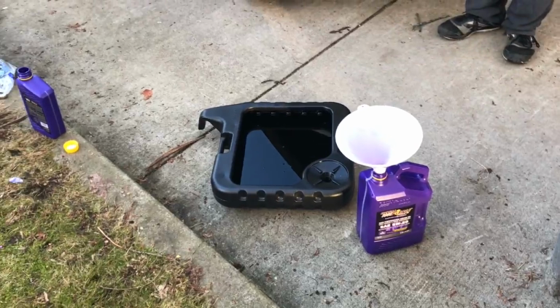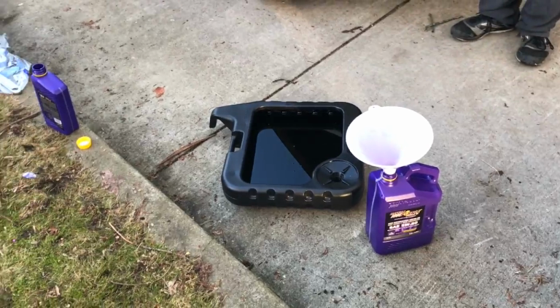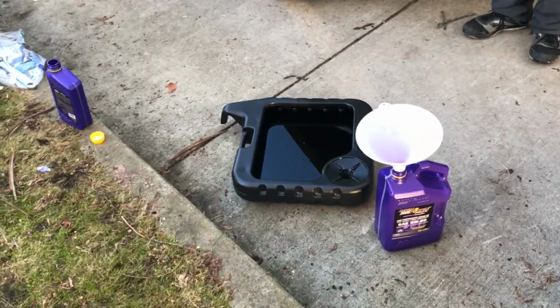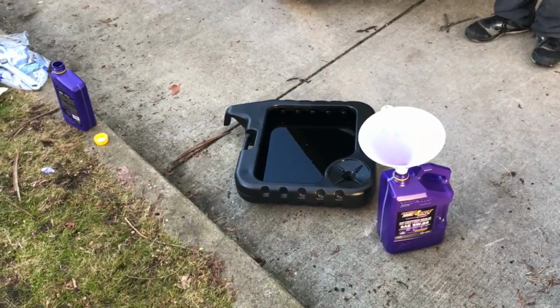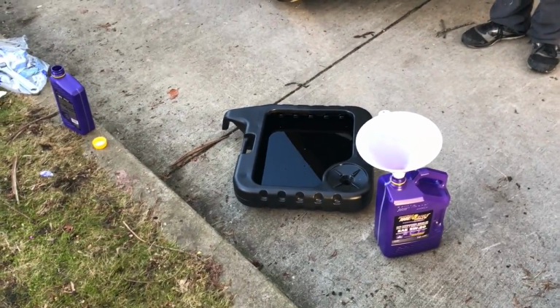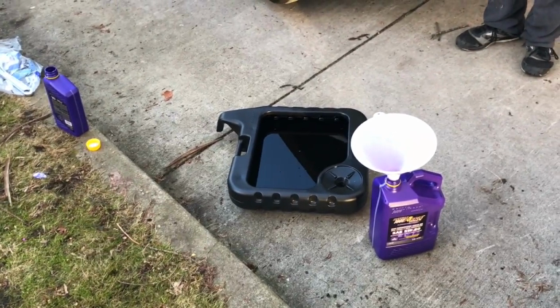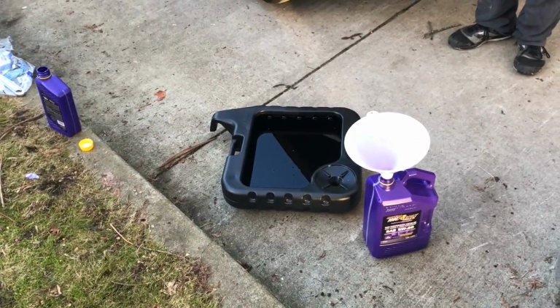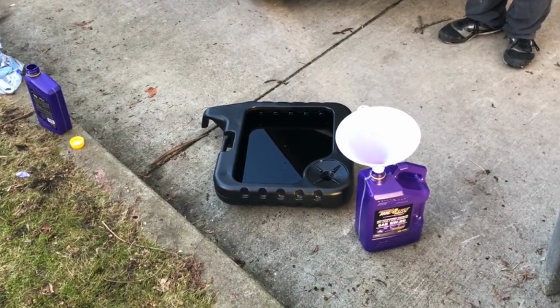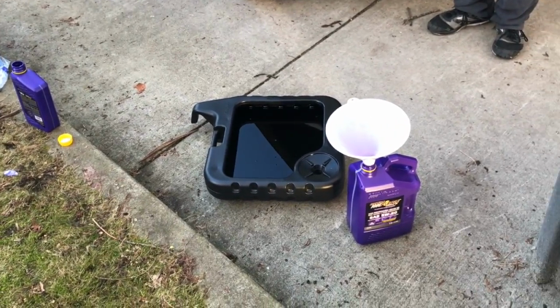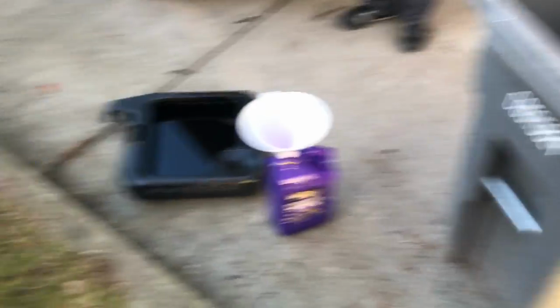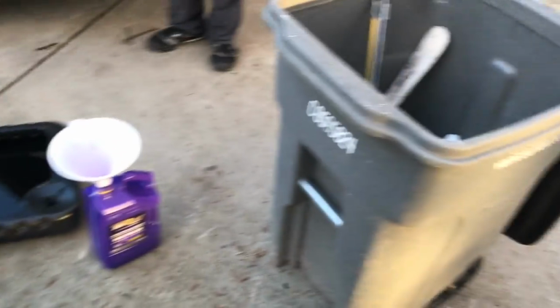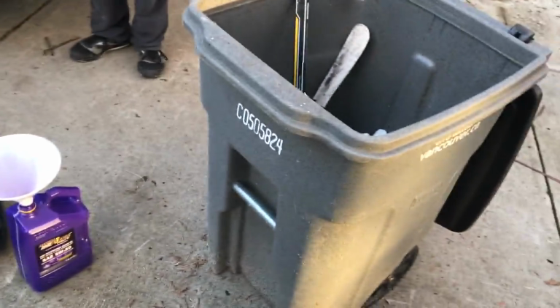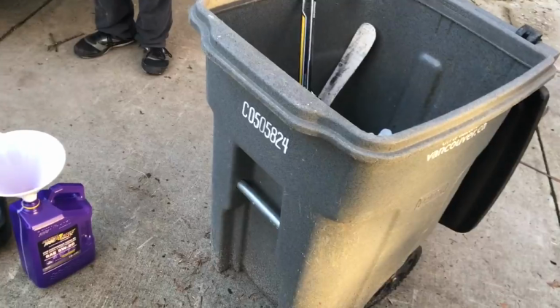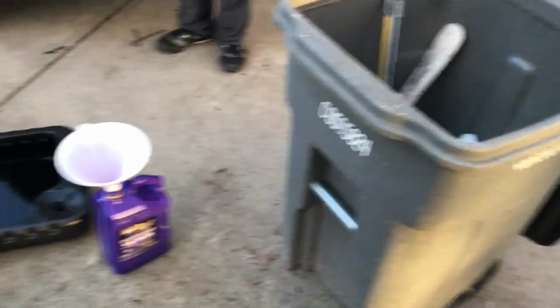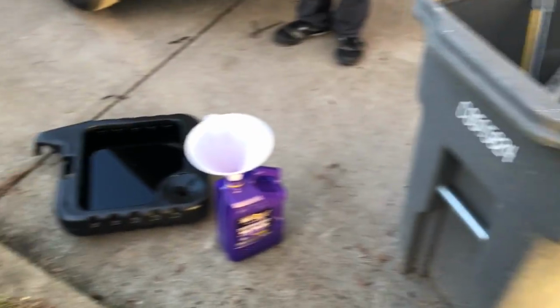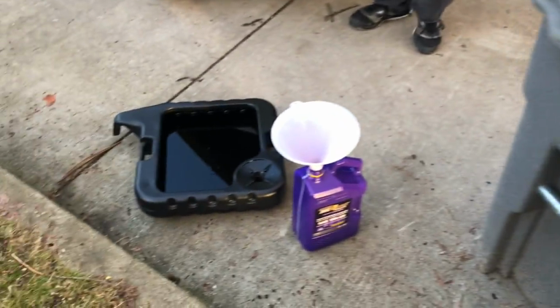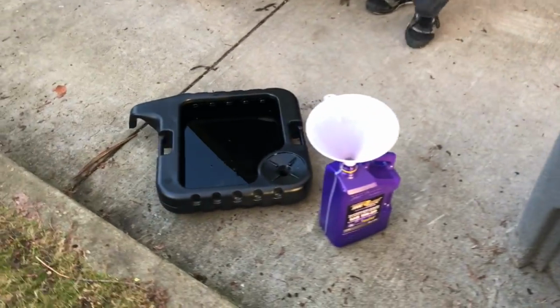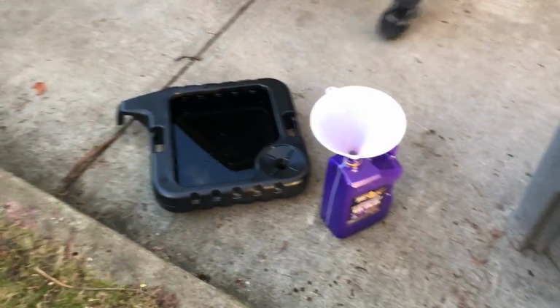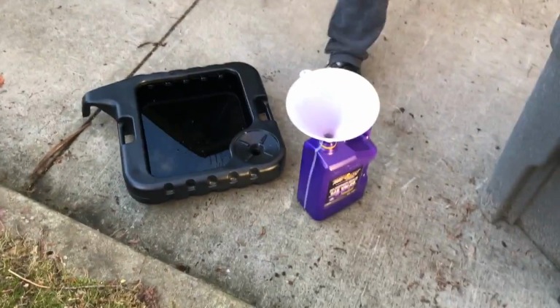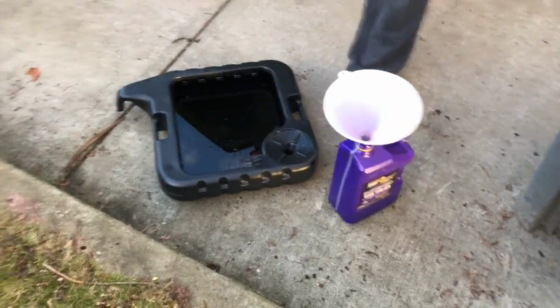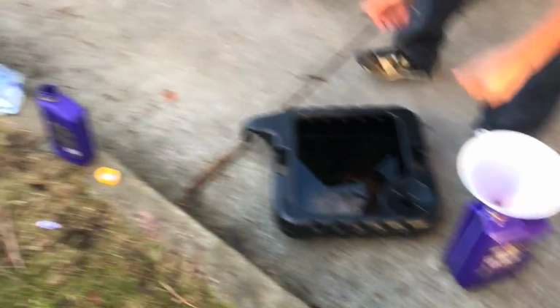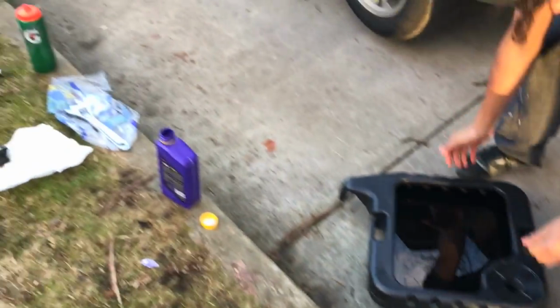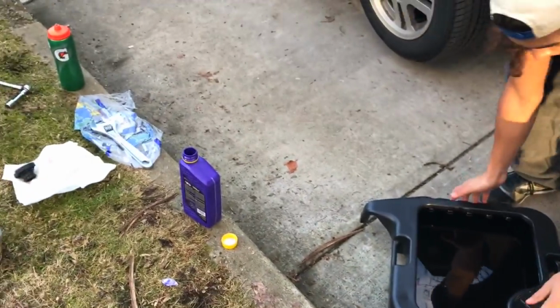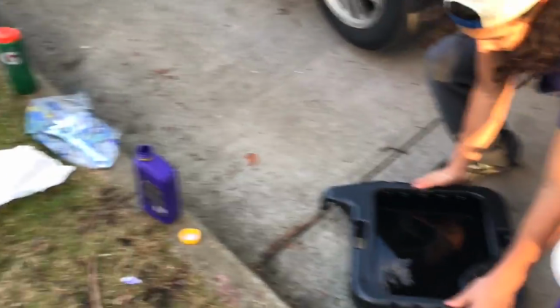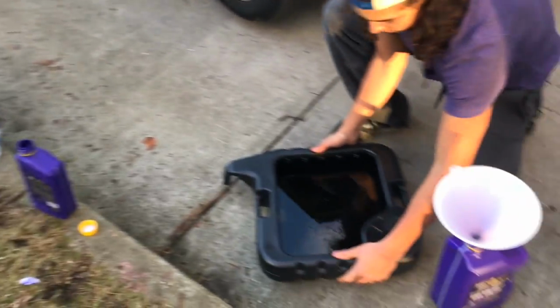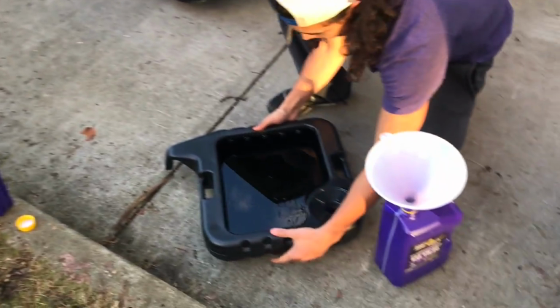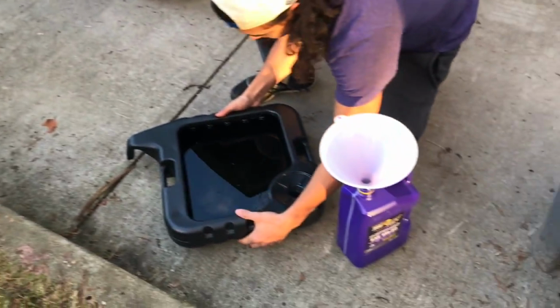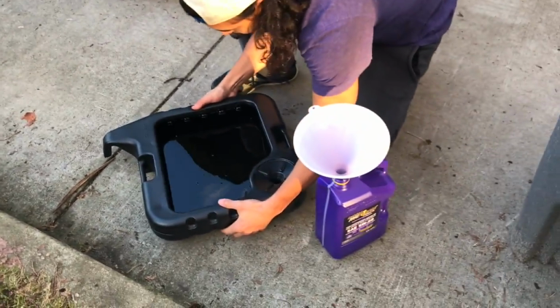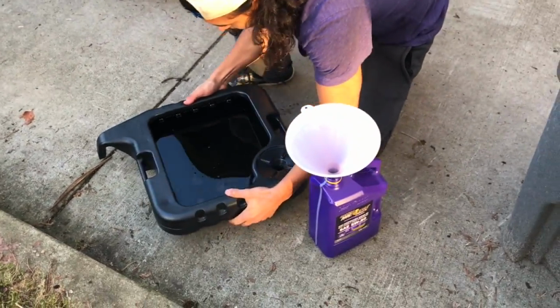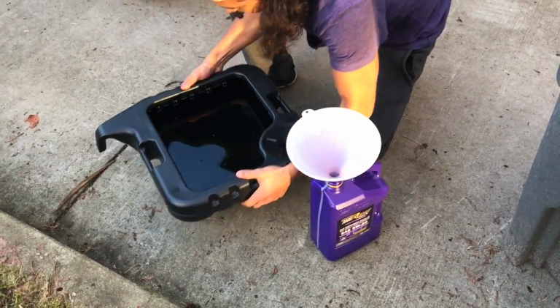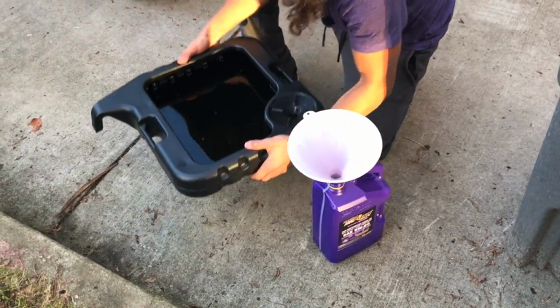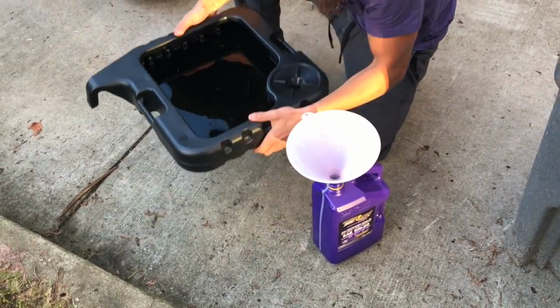As you guys know, you can't just throw oil in the garbage, so we're going to dump it all back into these empty containers and bring it over to Canadian Tire.